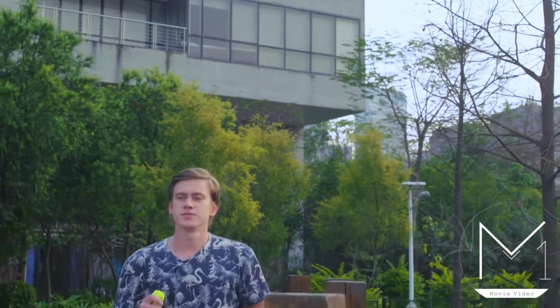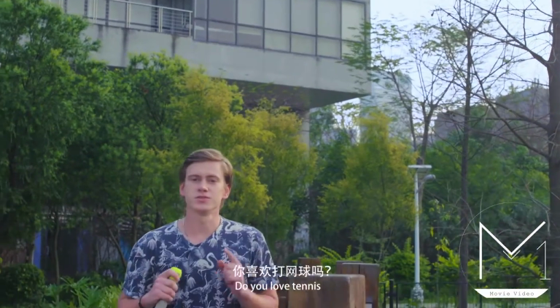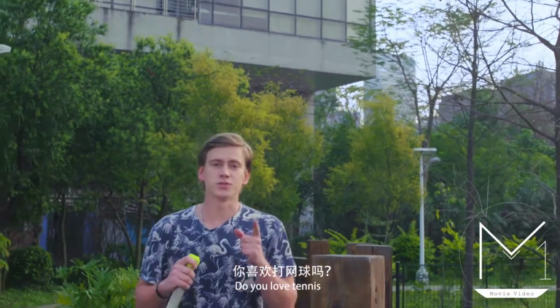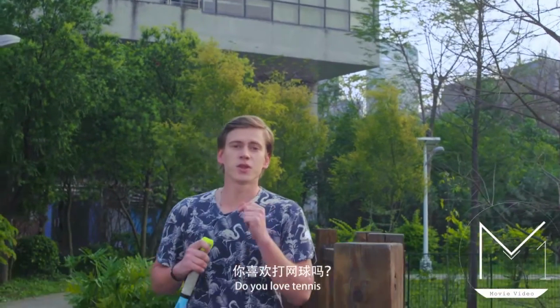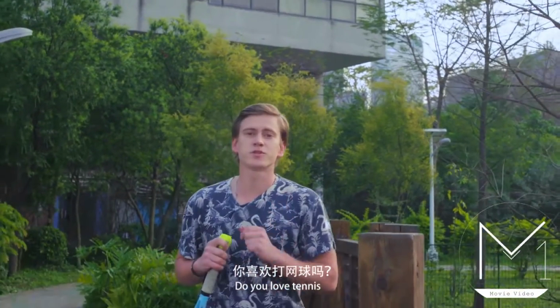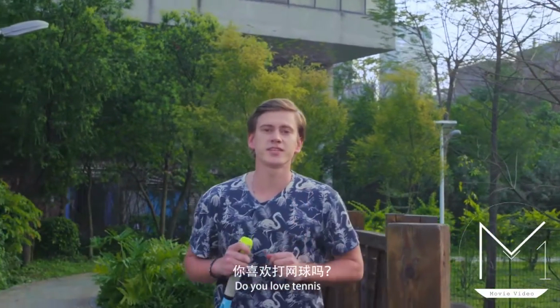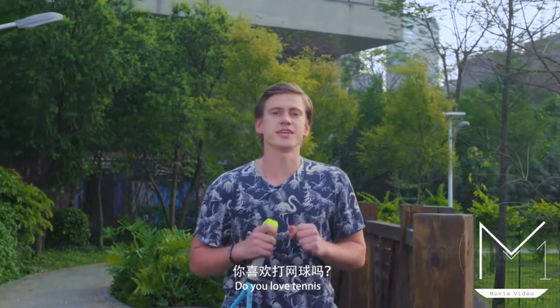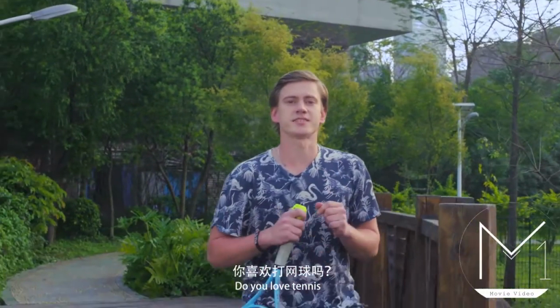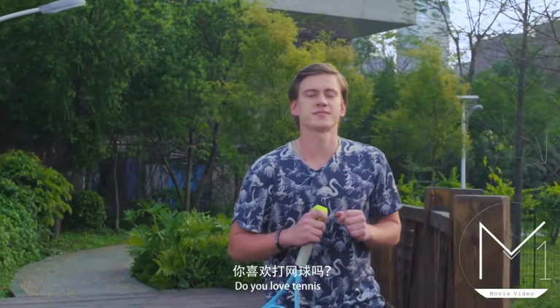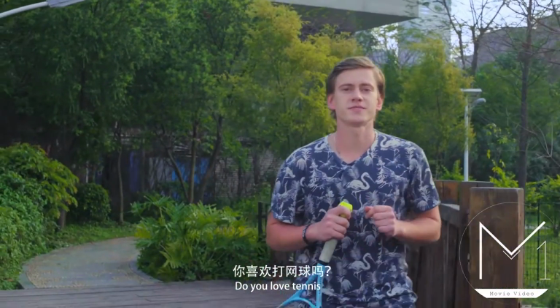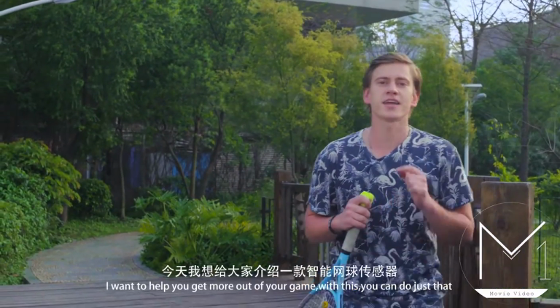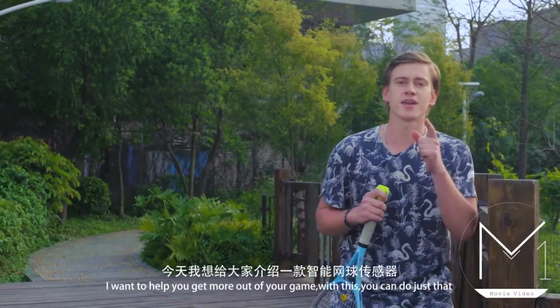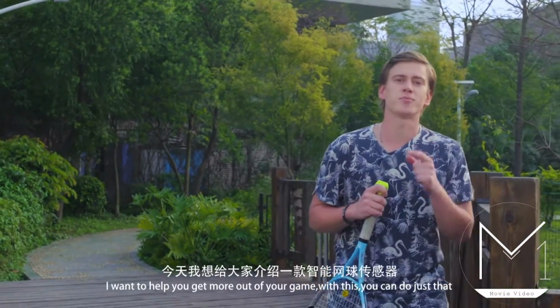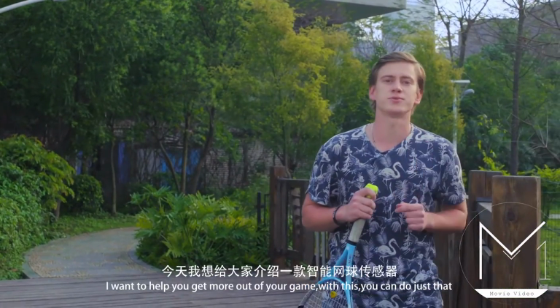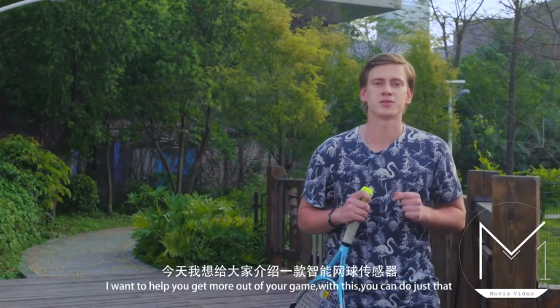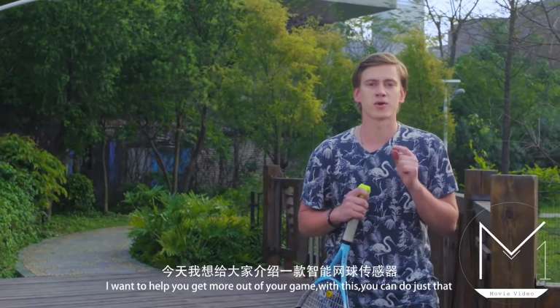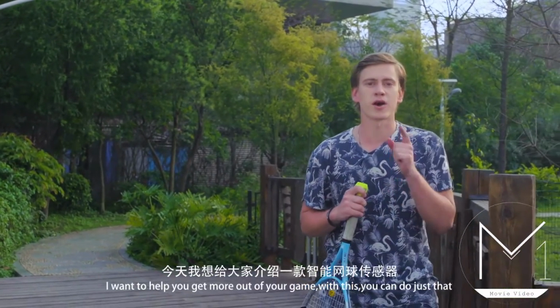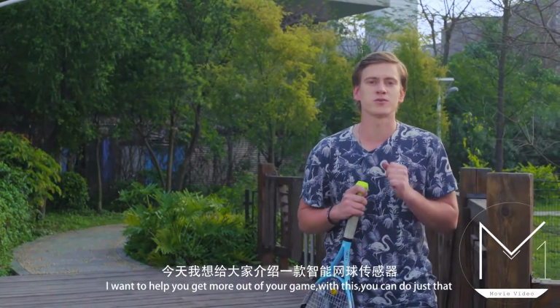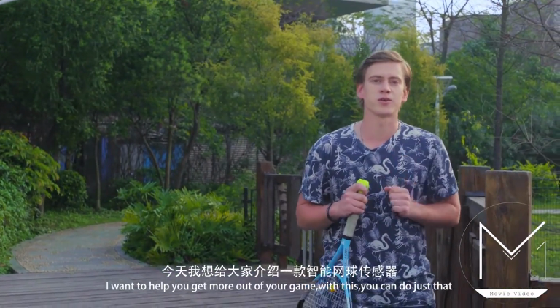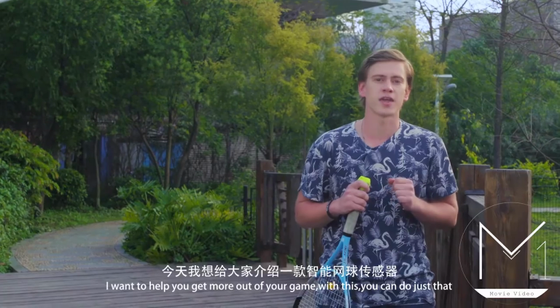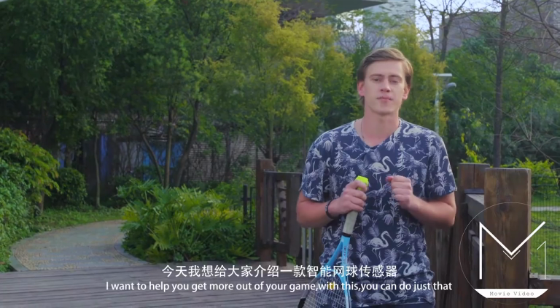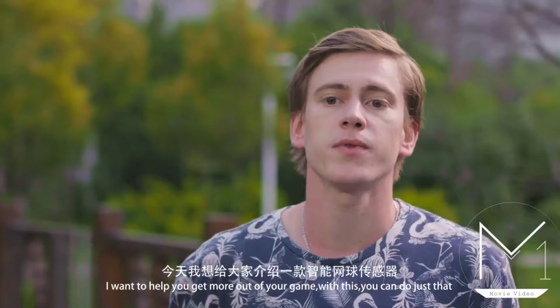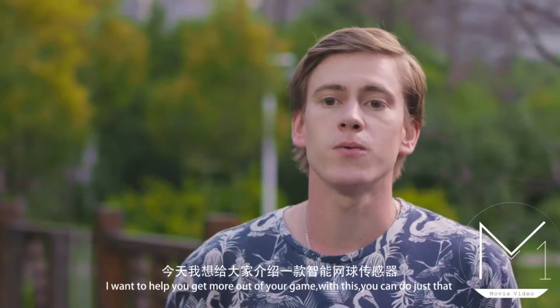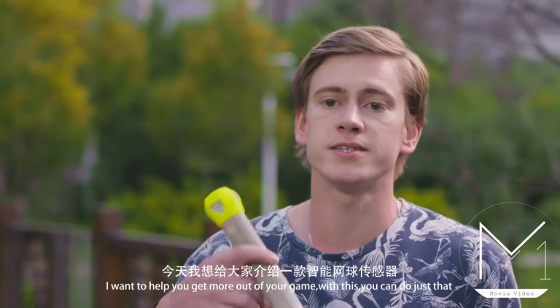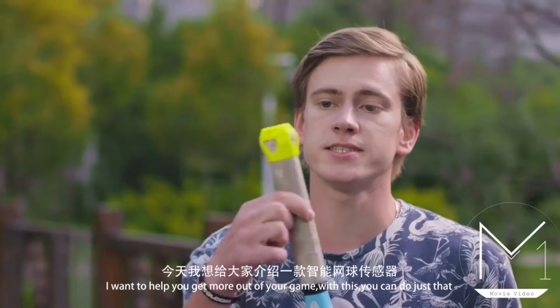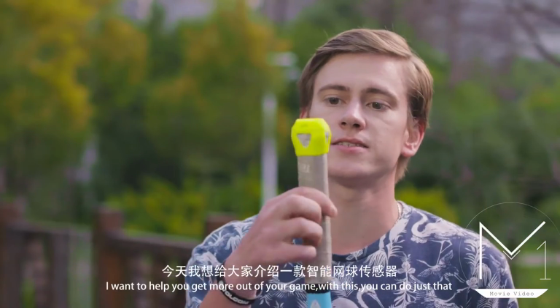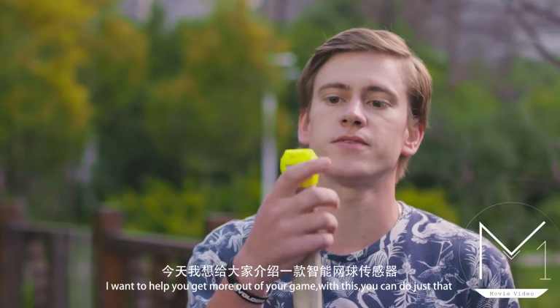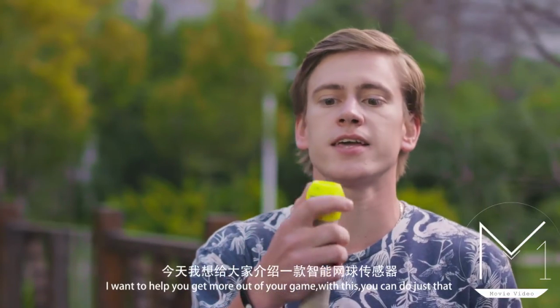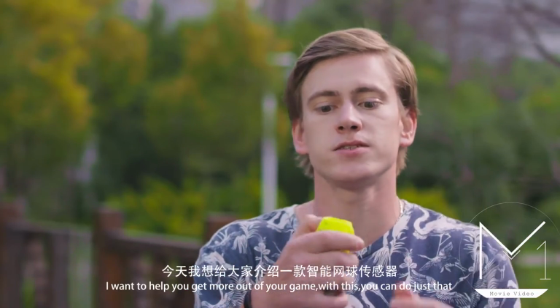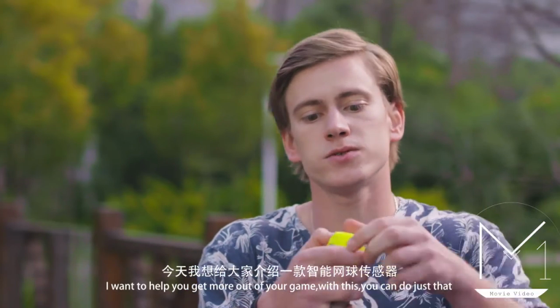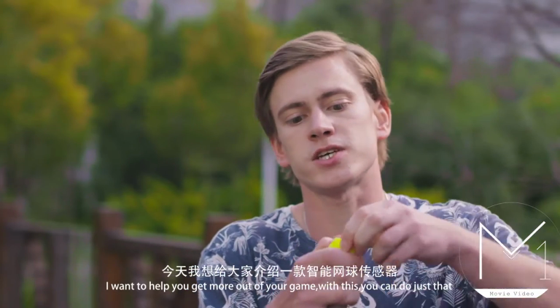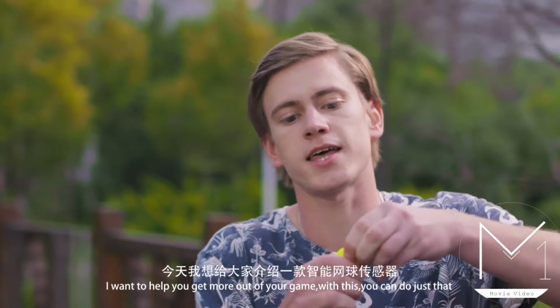Do you love to play tennis? I can help you to bring more out of your game — with this, you can do just that.